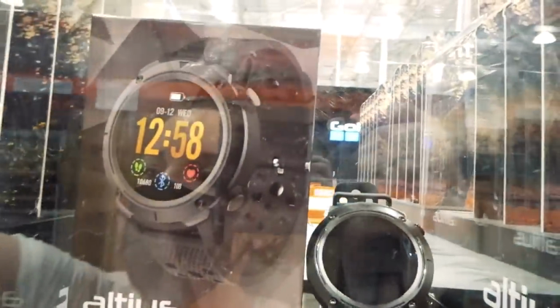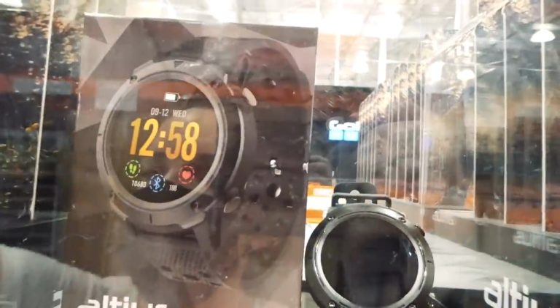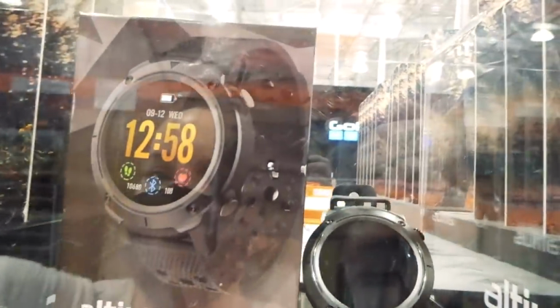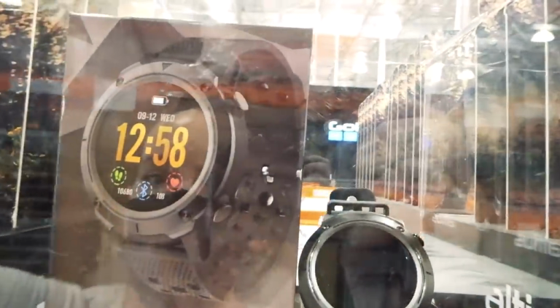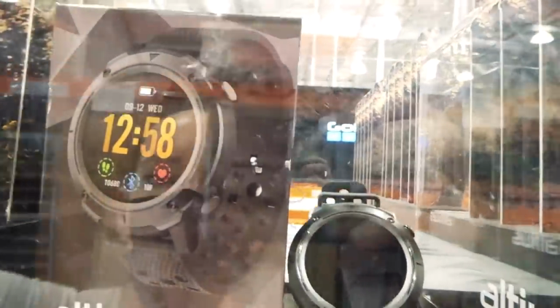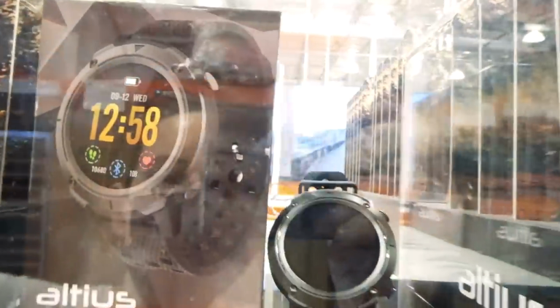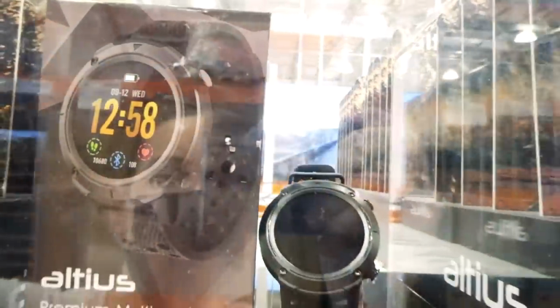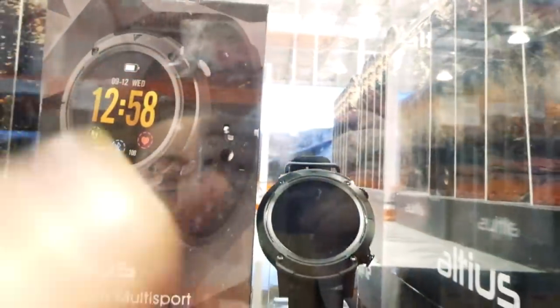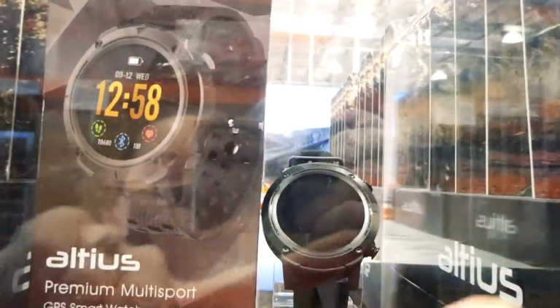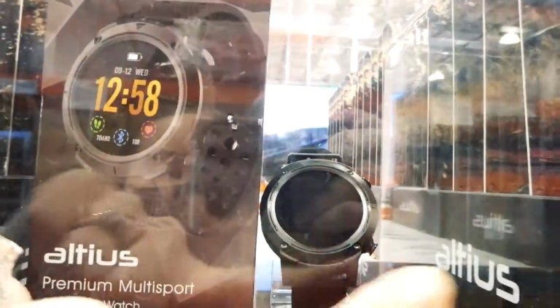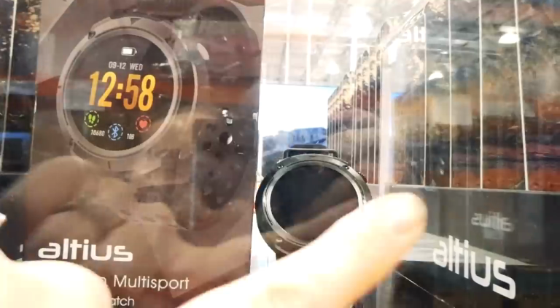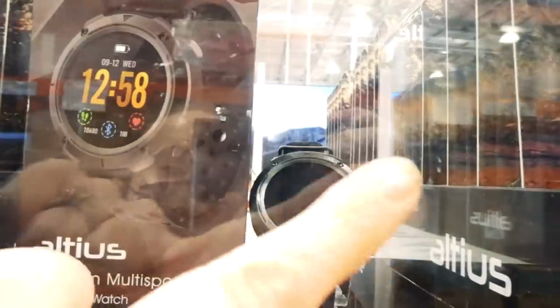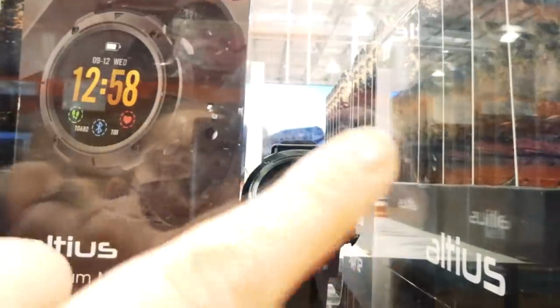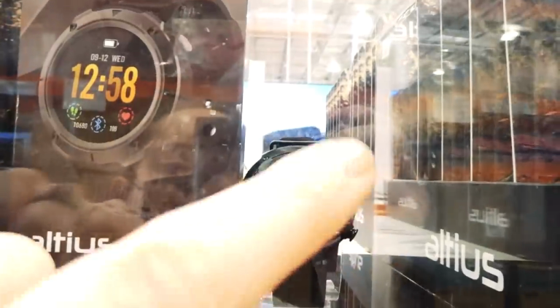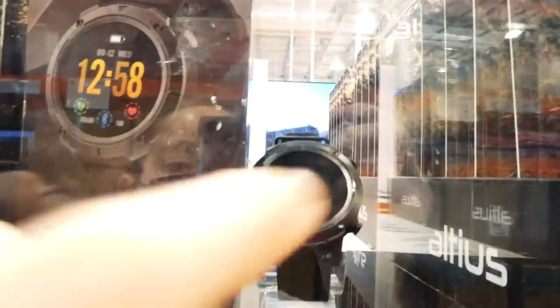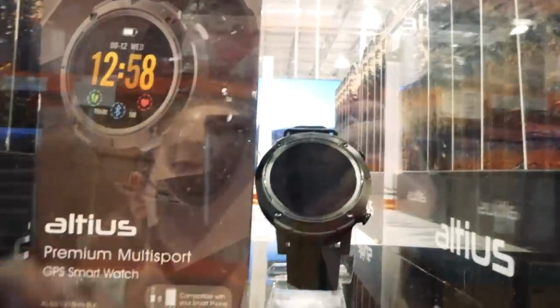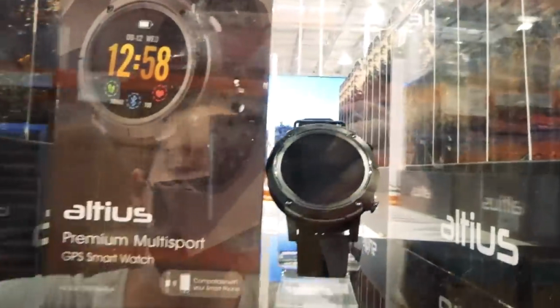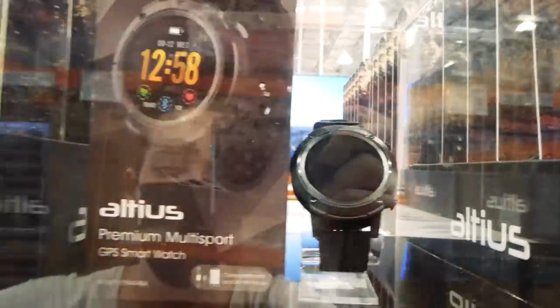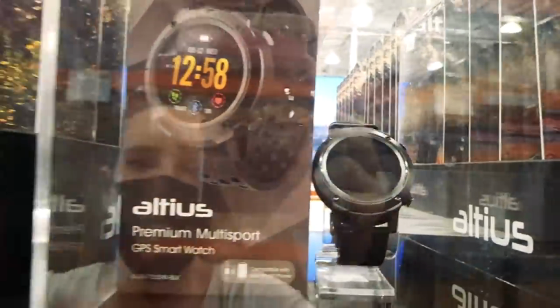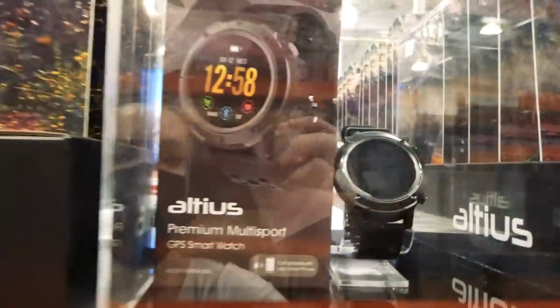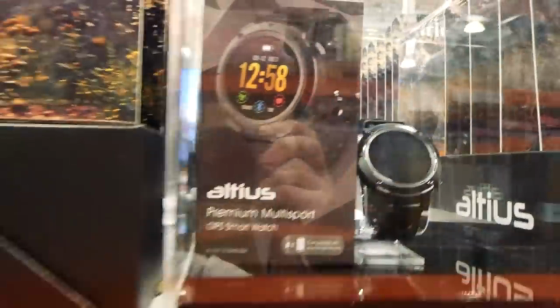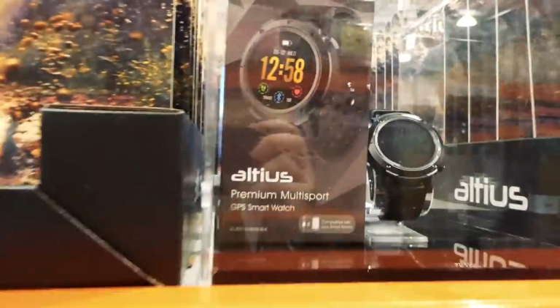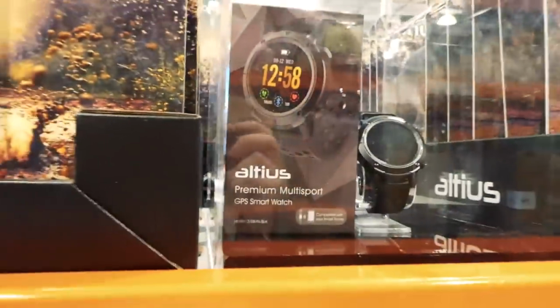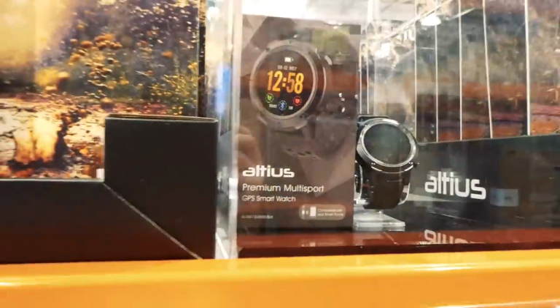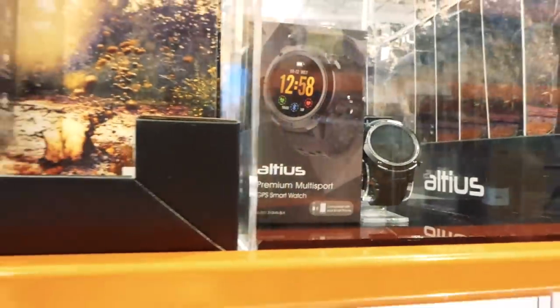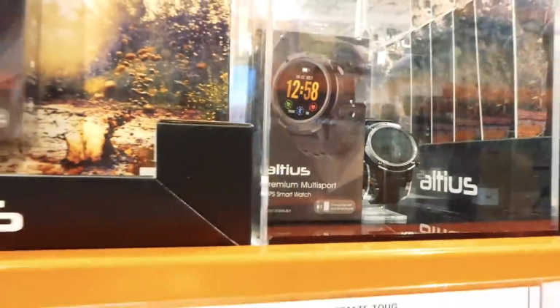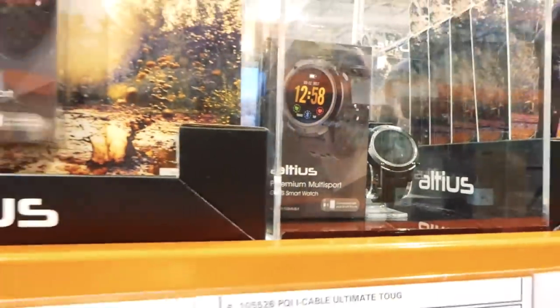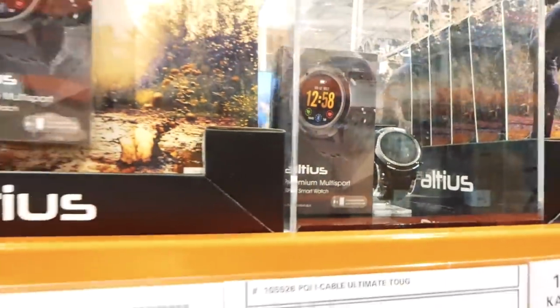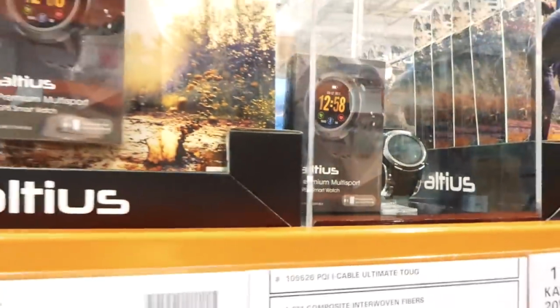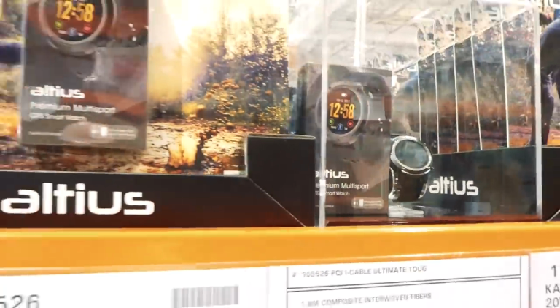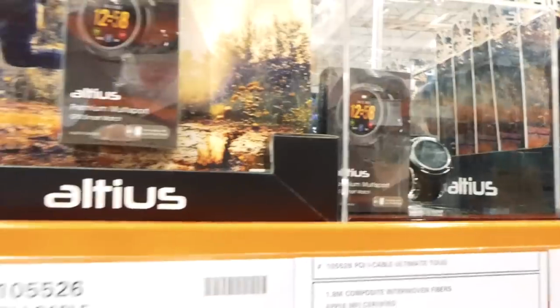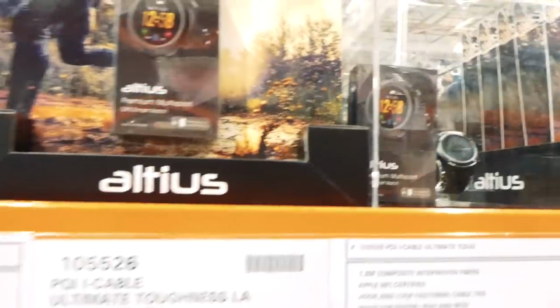This is the type of watch my husband really likes. It only comes in one color.